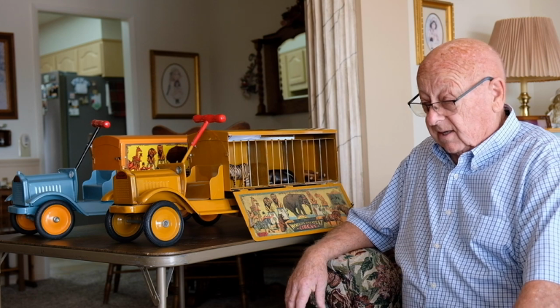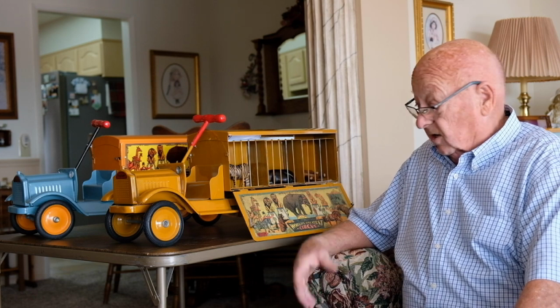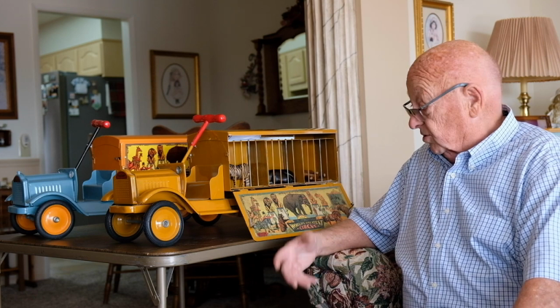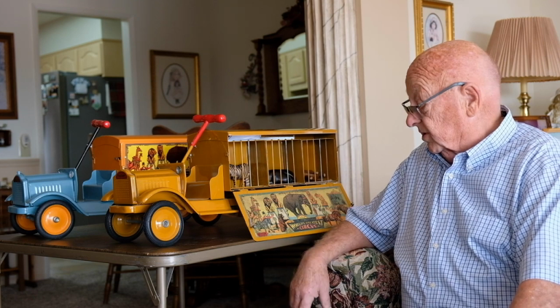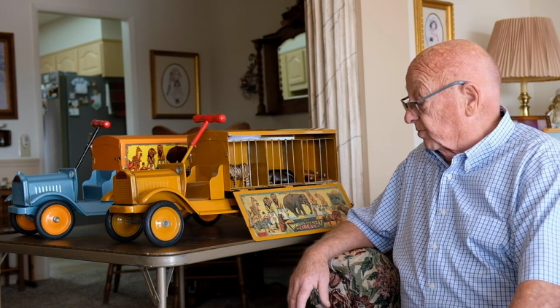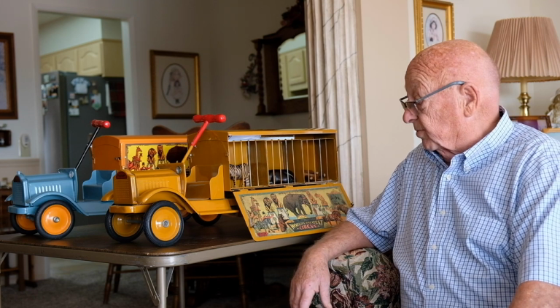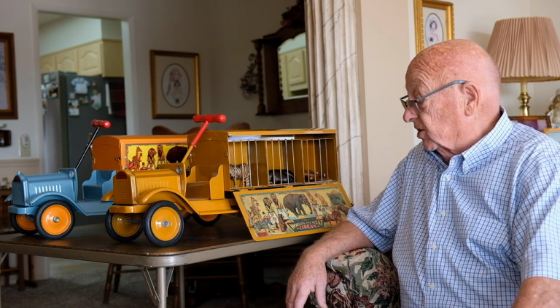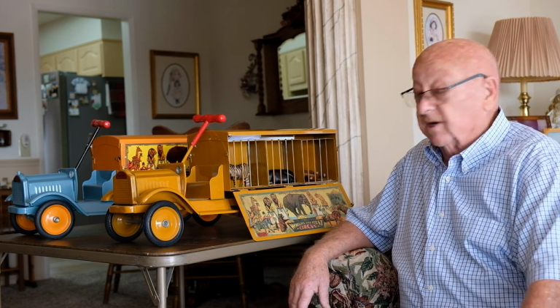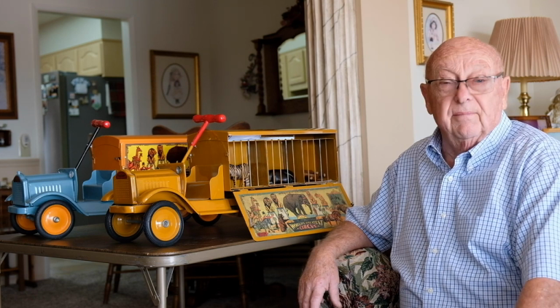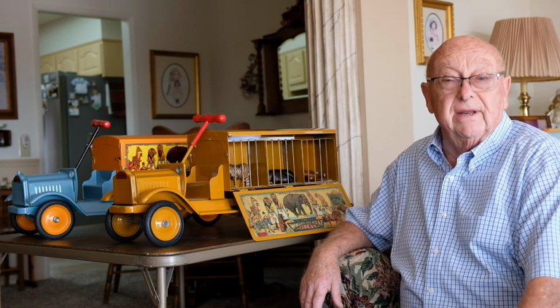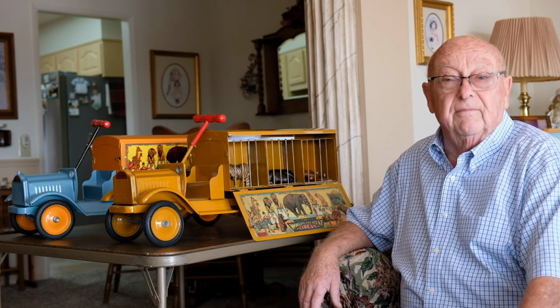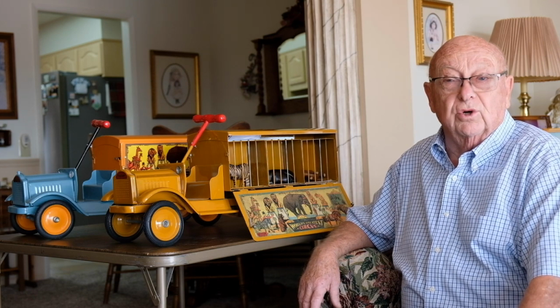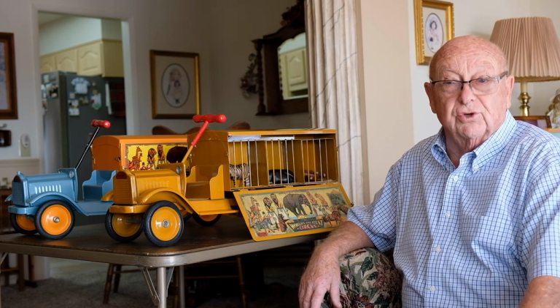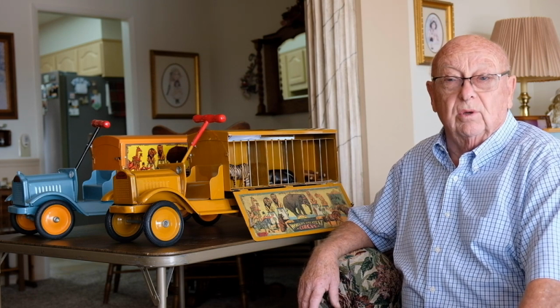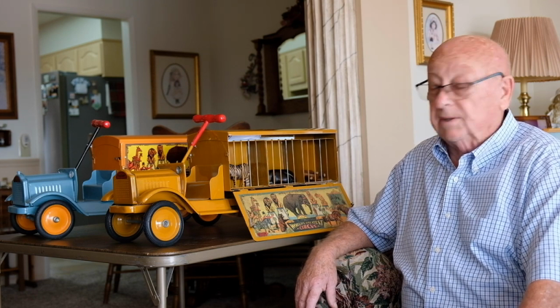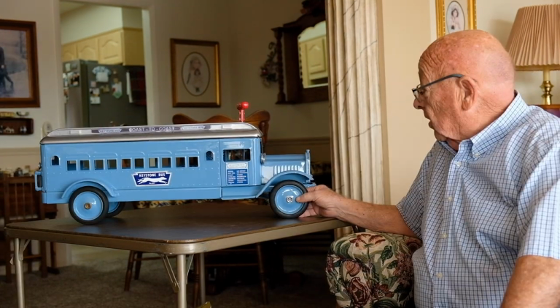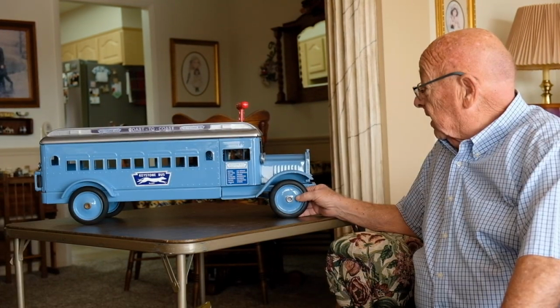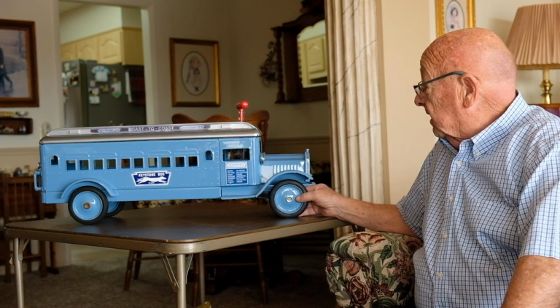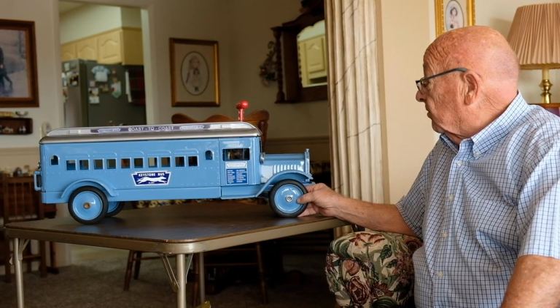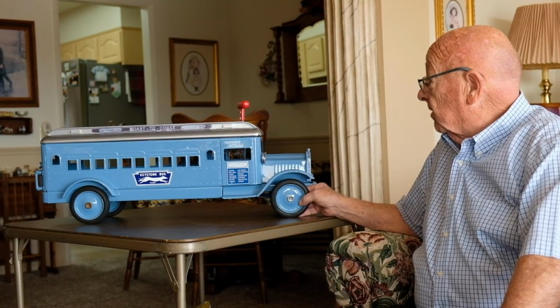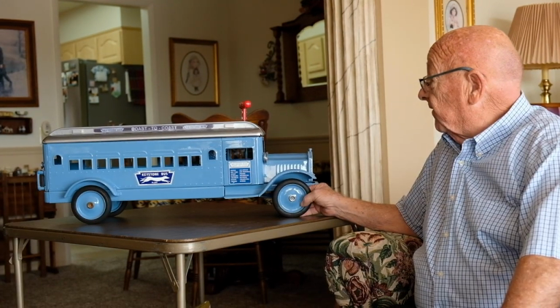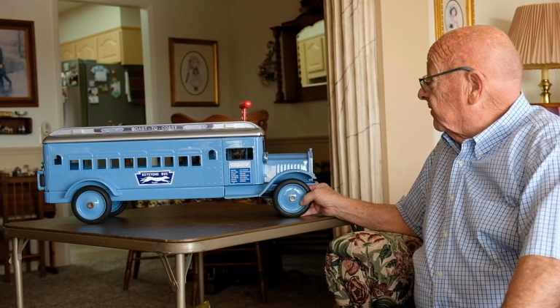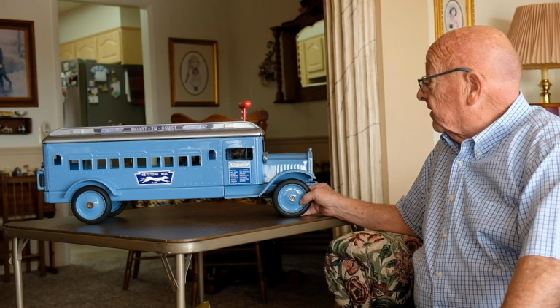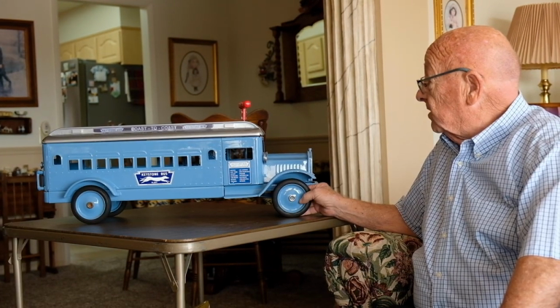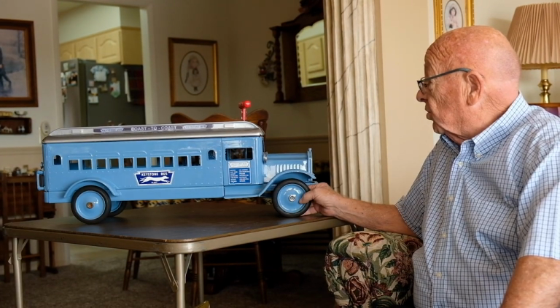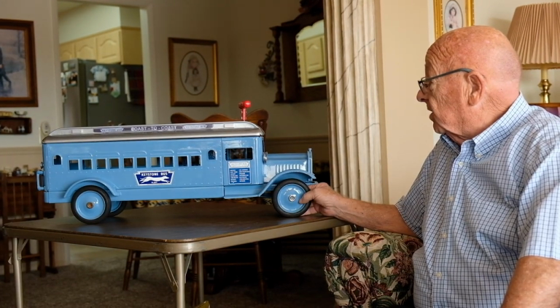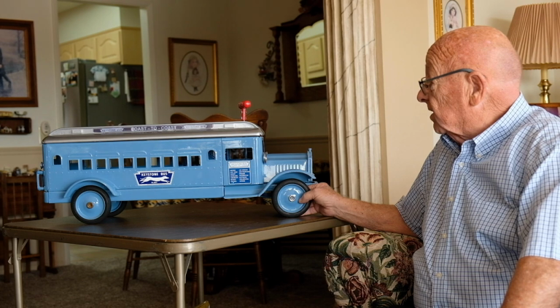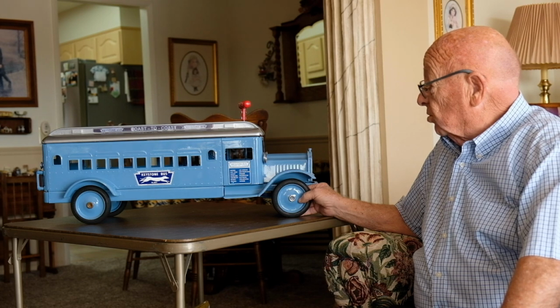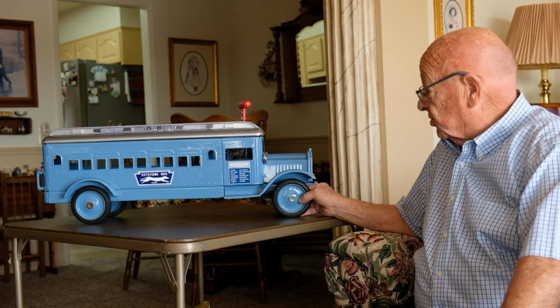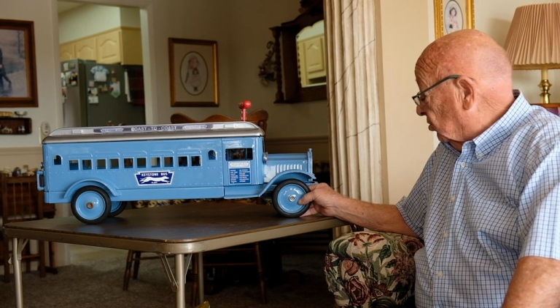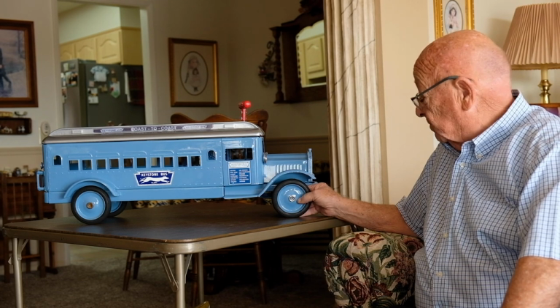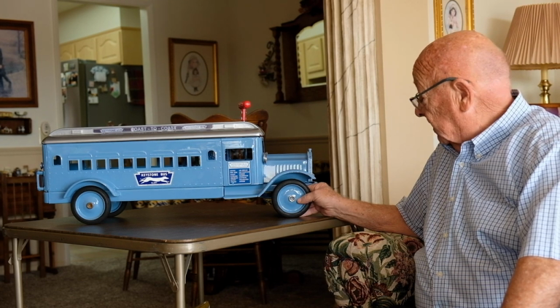Right before the Depression, these were one of the most expensive toys they made. And of course, with the Depression, not many of them were sold.